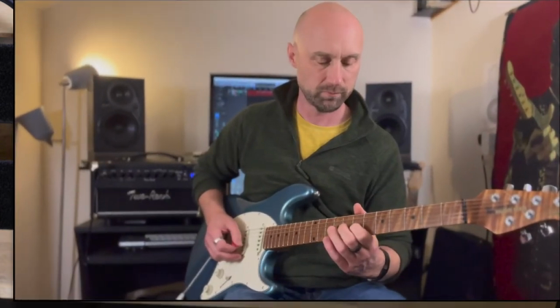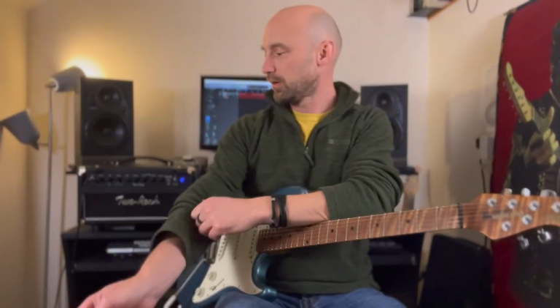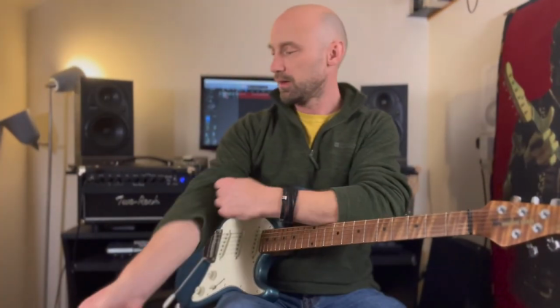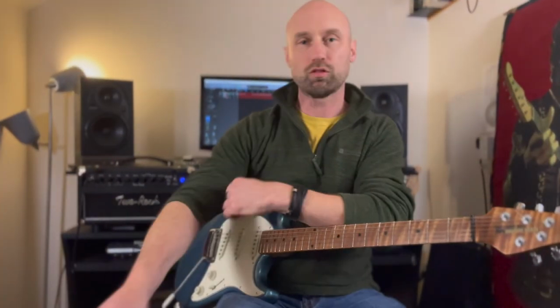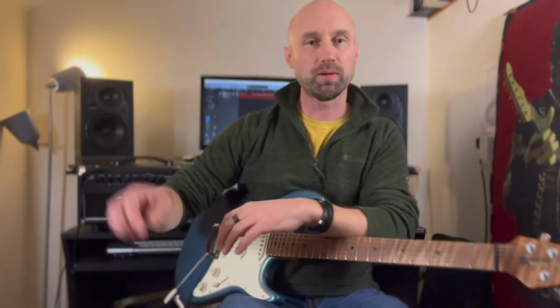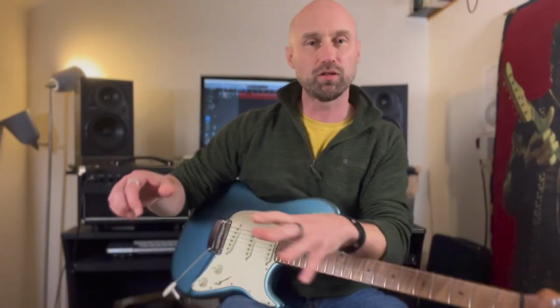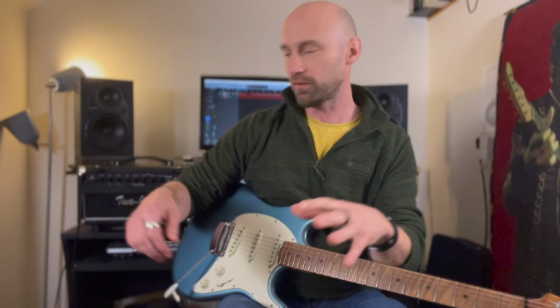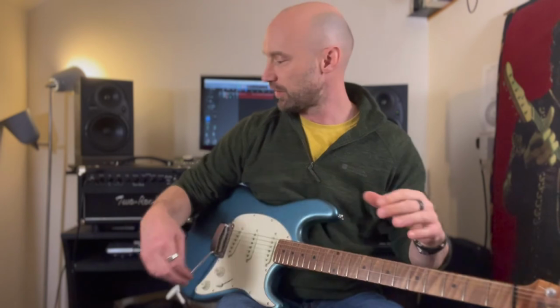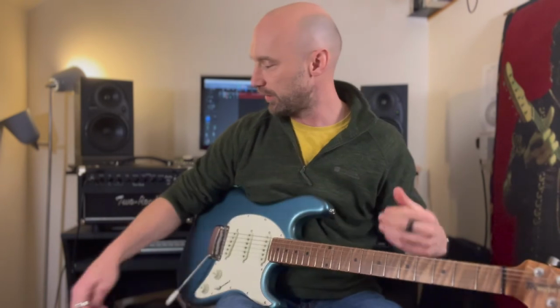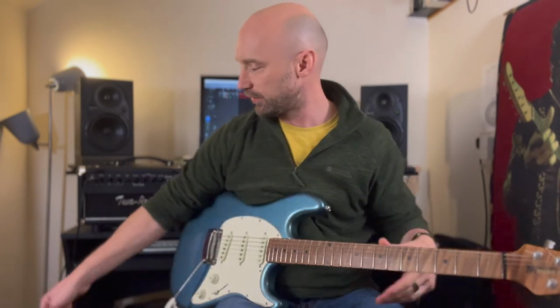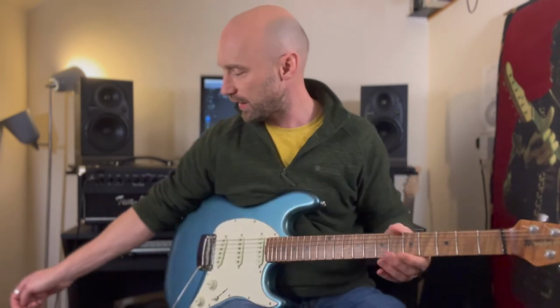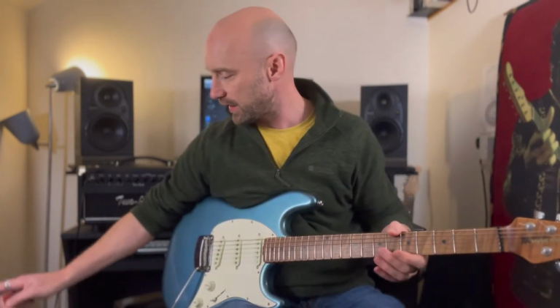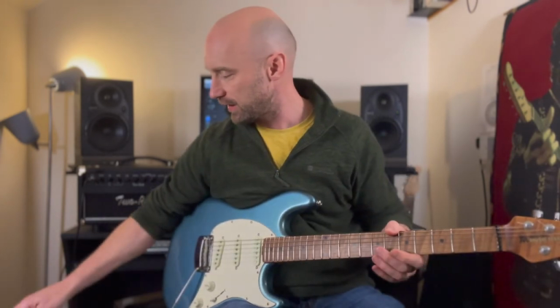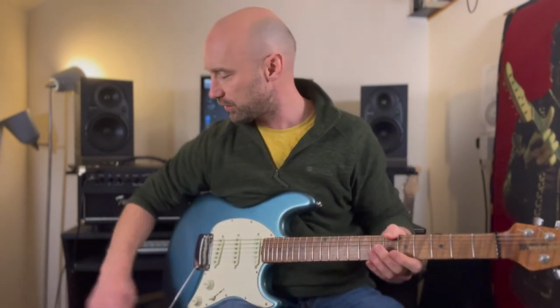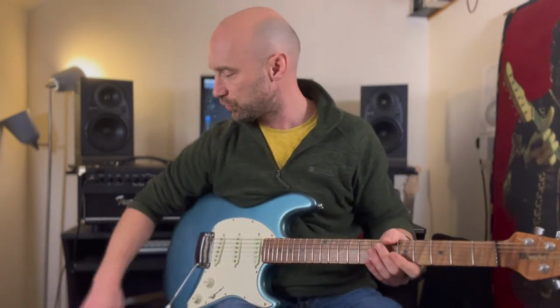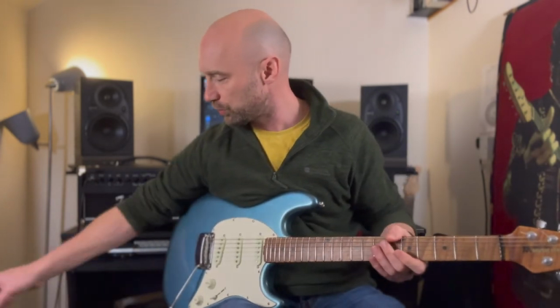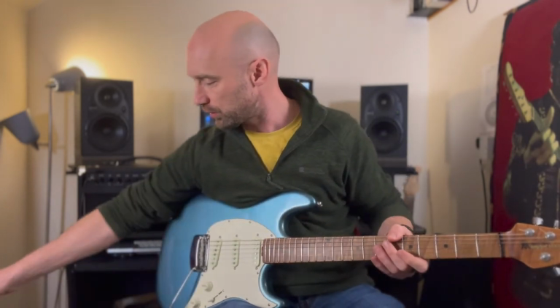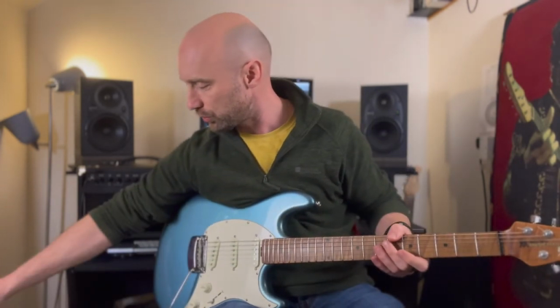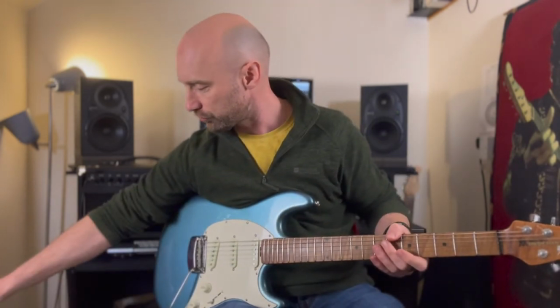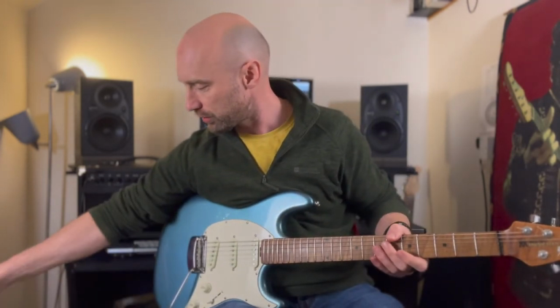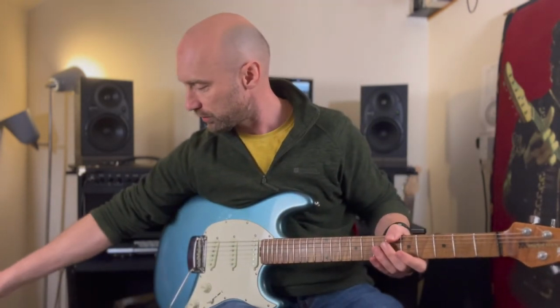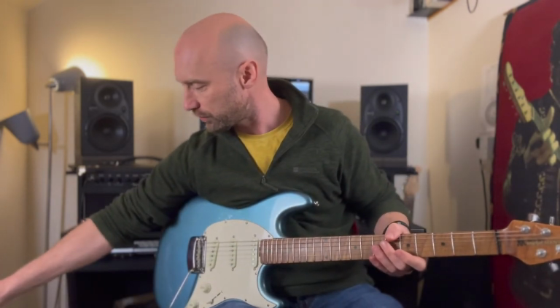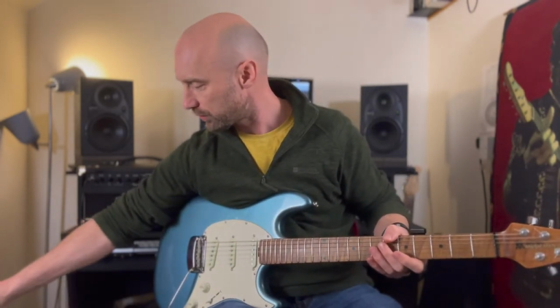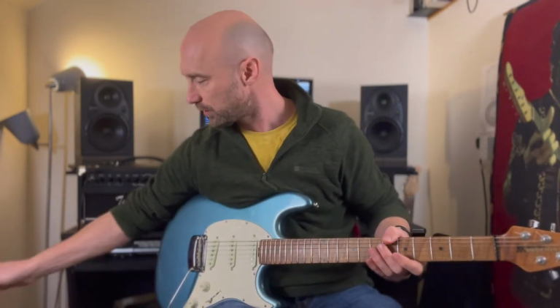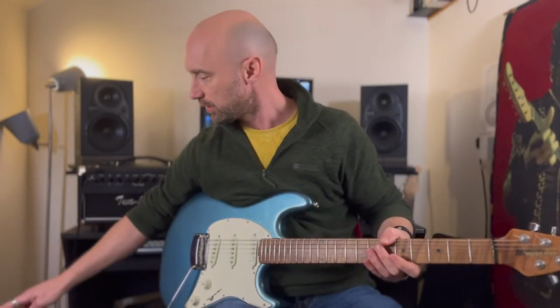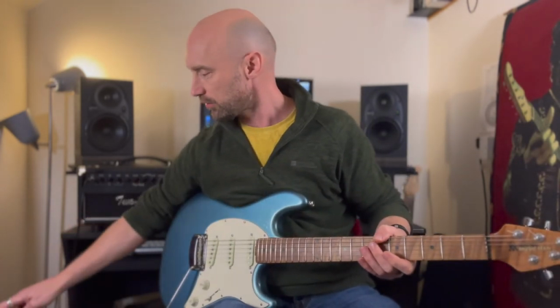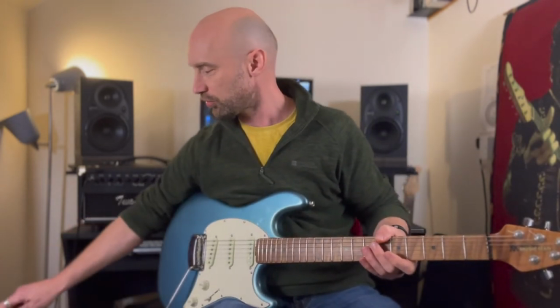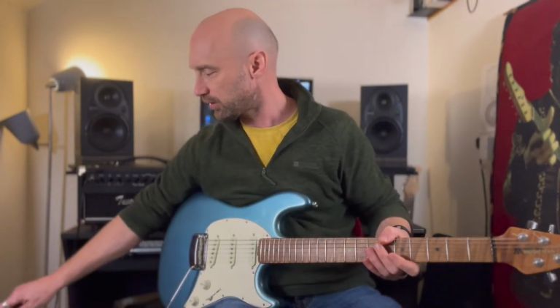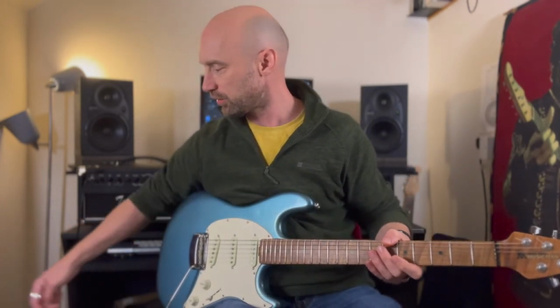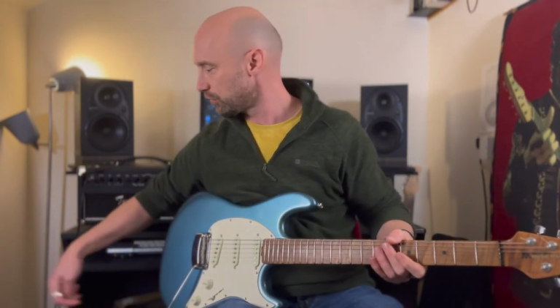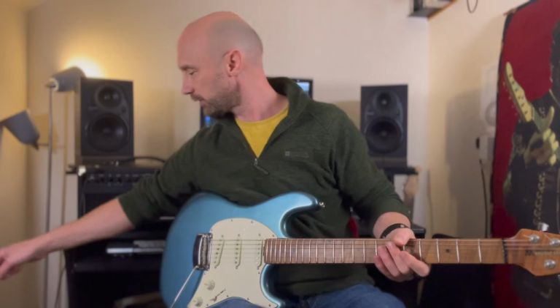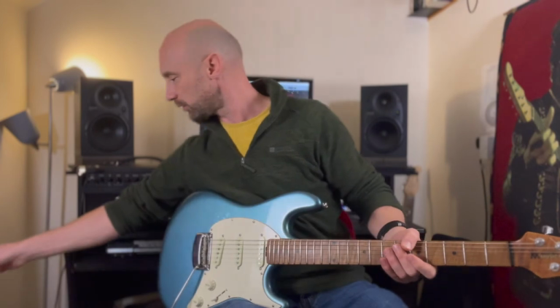So plenty of variation there in the Tube Overdrive. Let's just check it against the original.